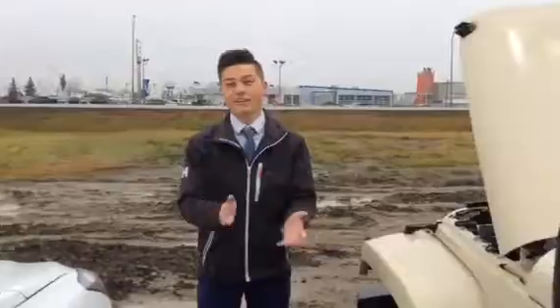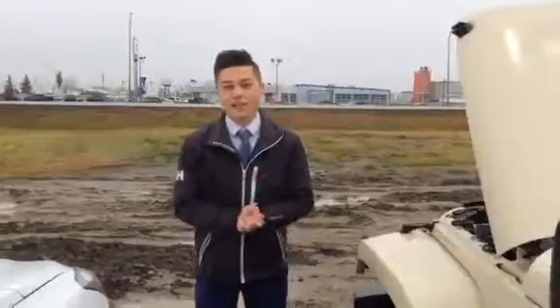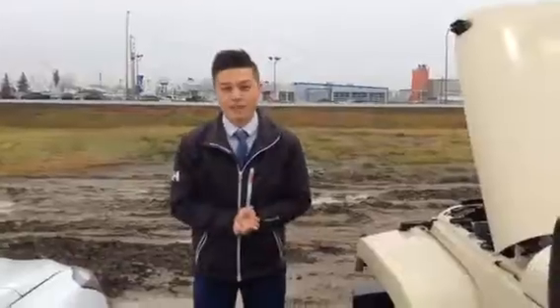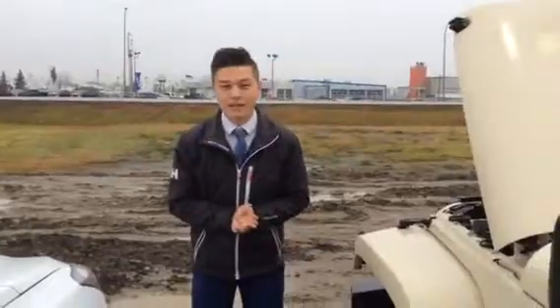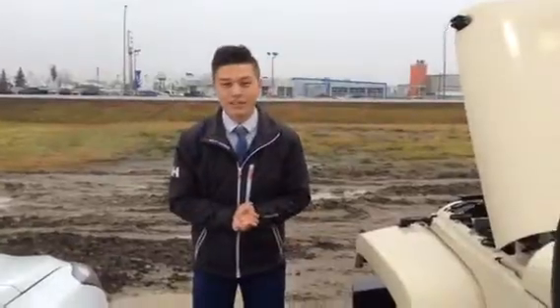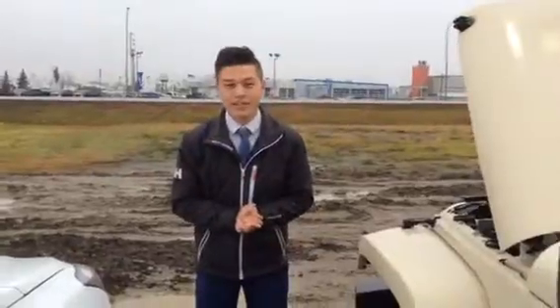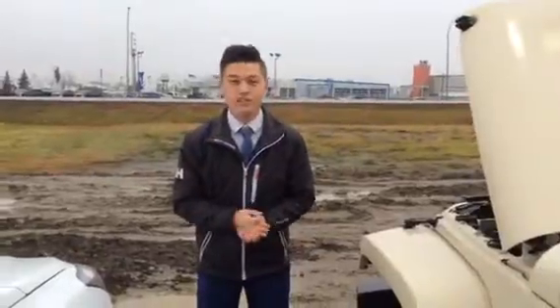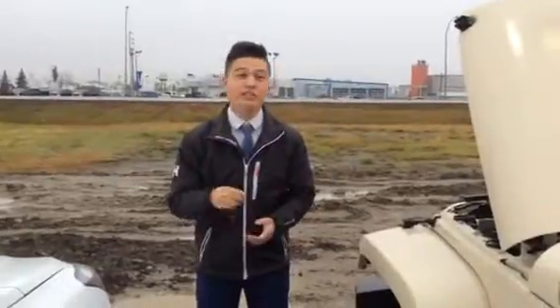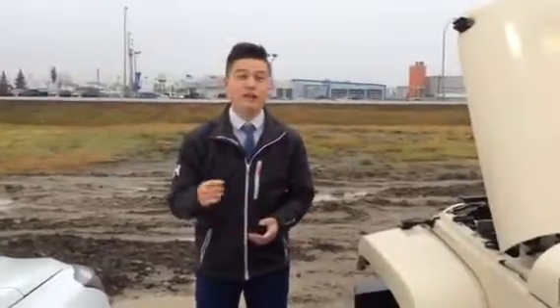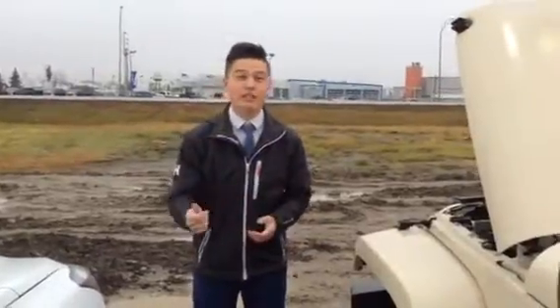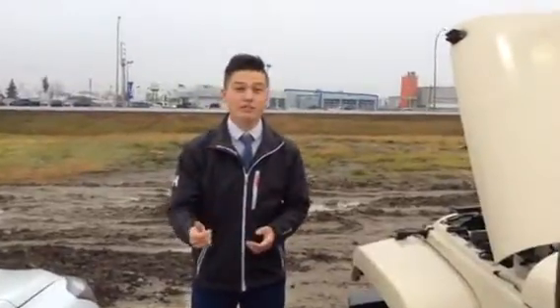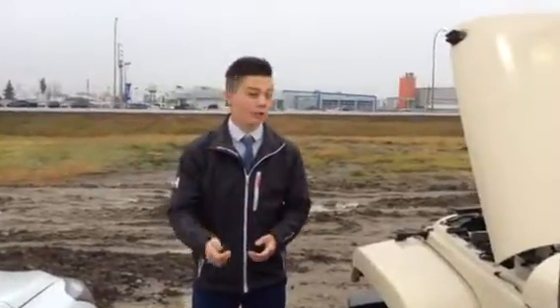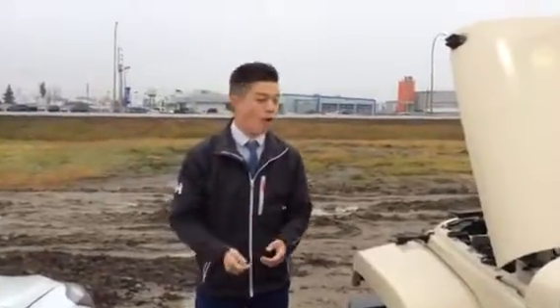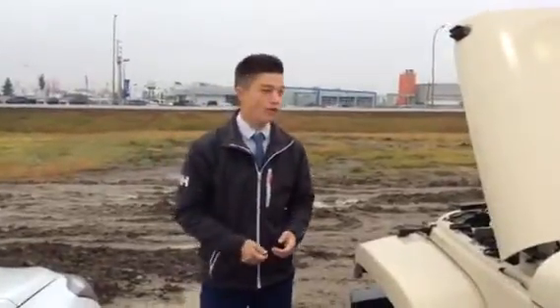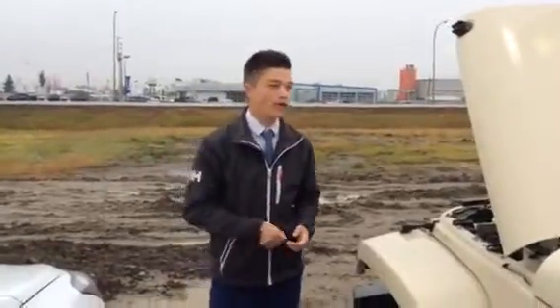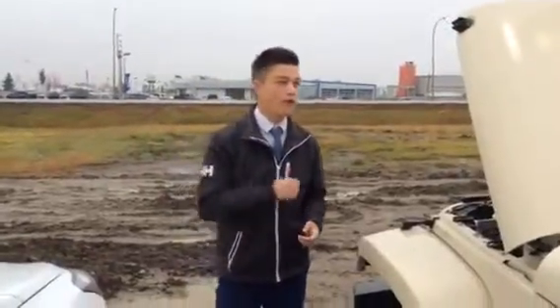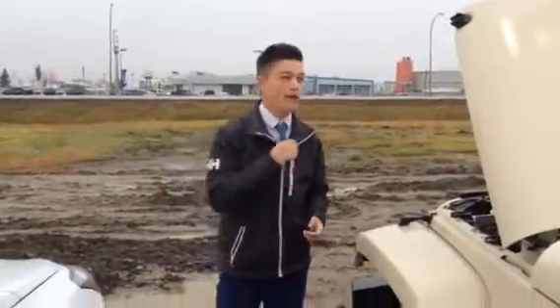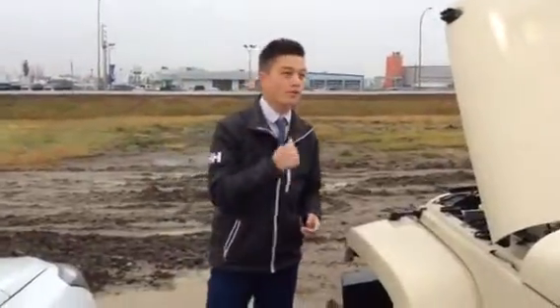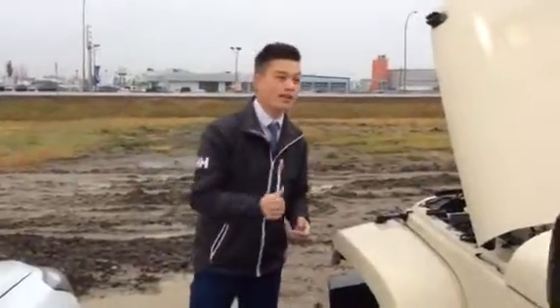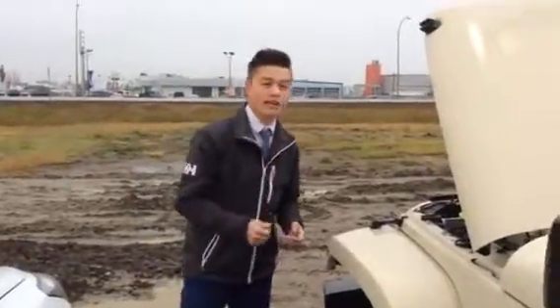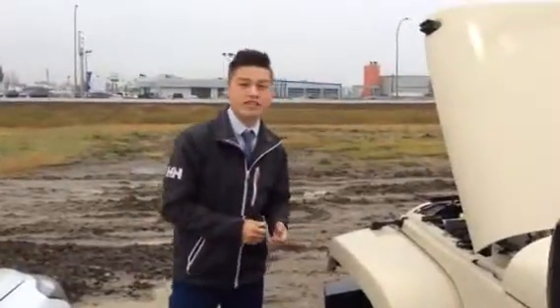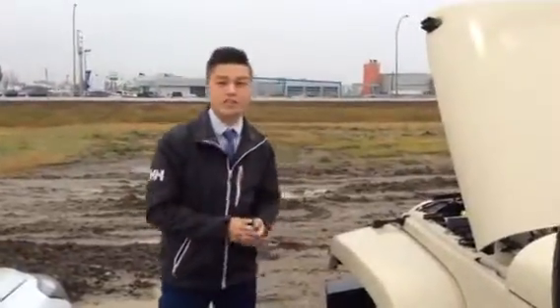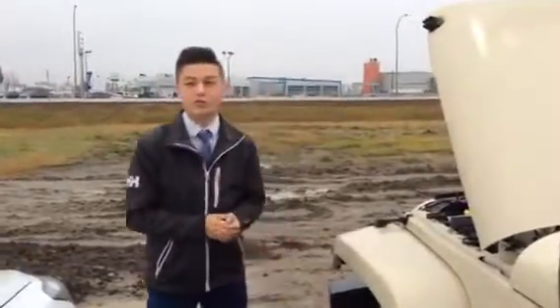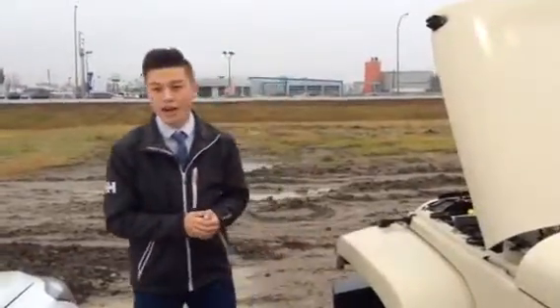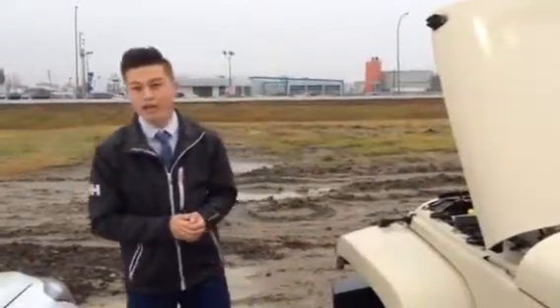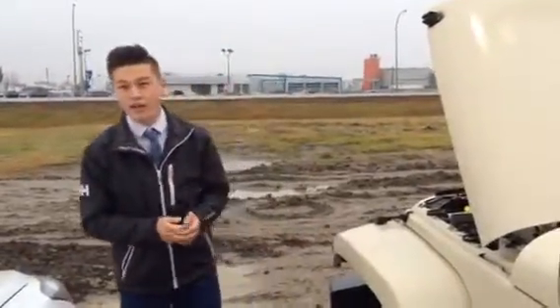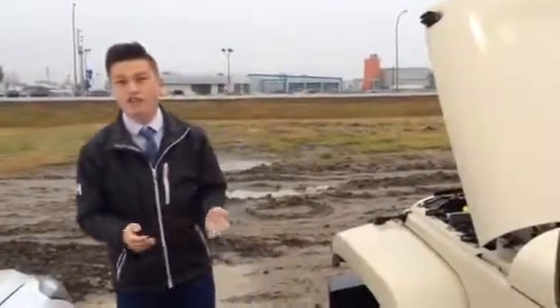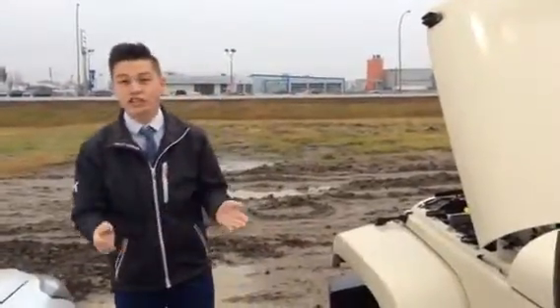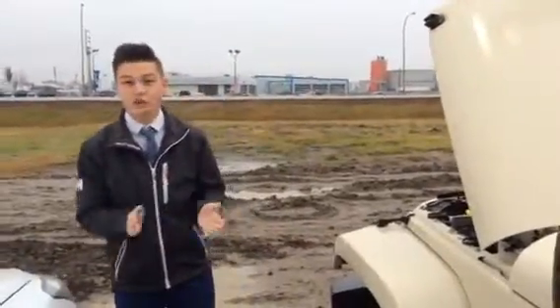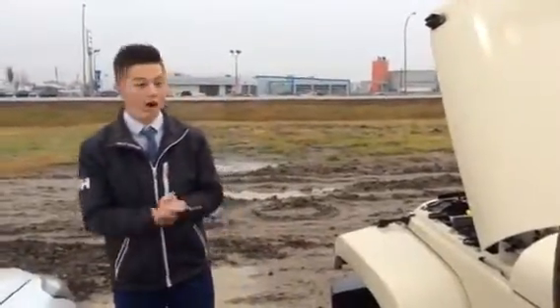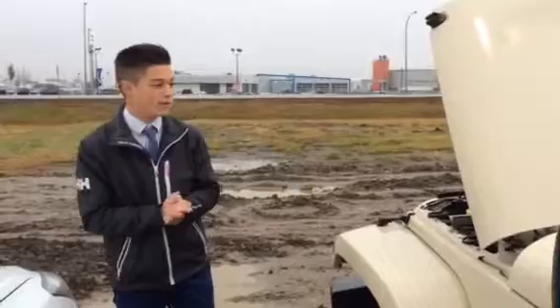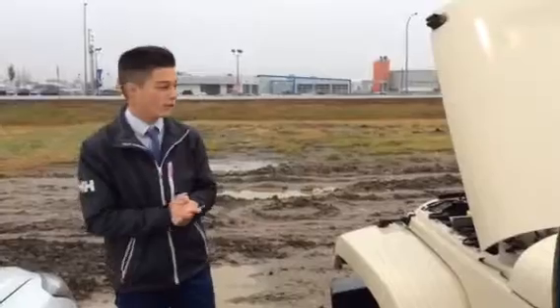Hey there, it's James from LA Nissan. I'm just getting back to you with the walk around on that 2011 Jeep Wrangler that you just inquired about.